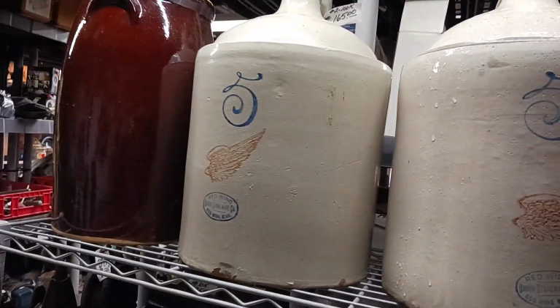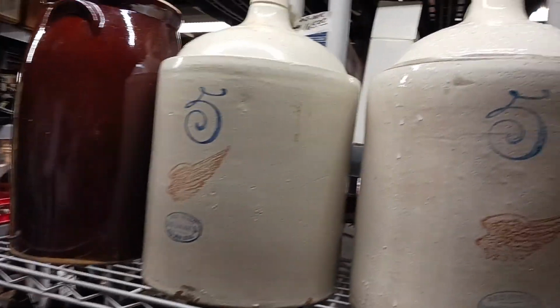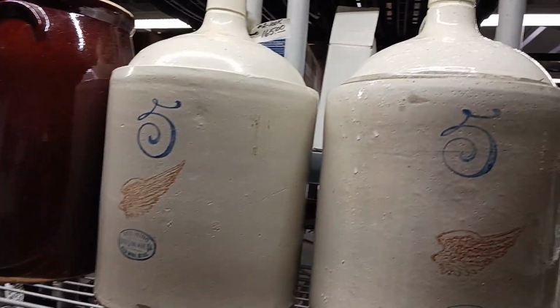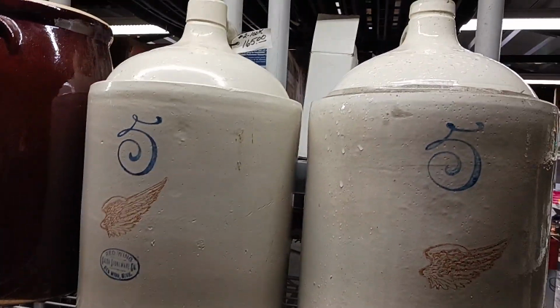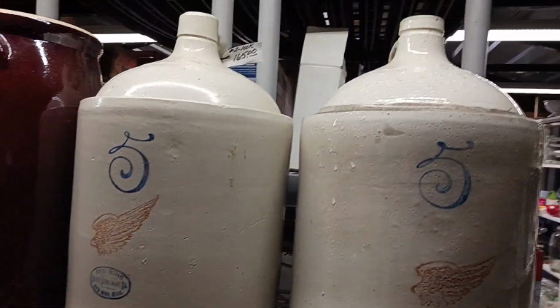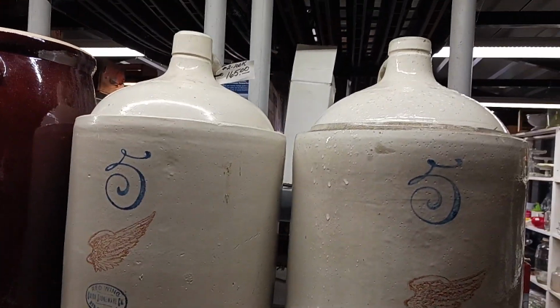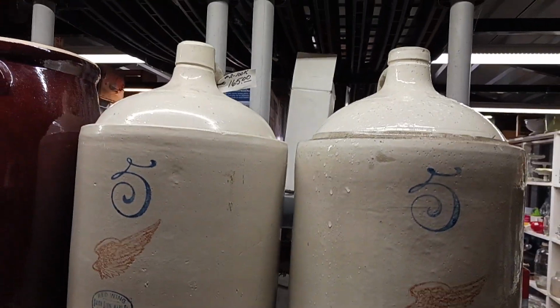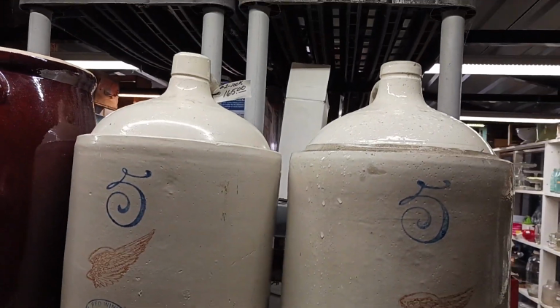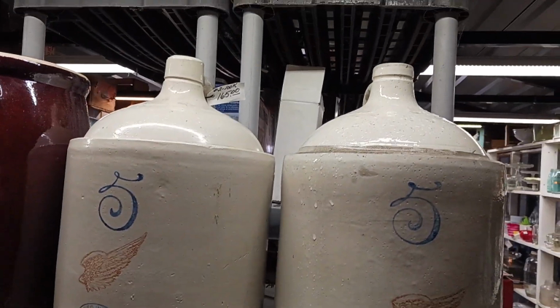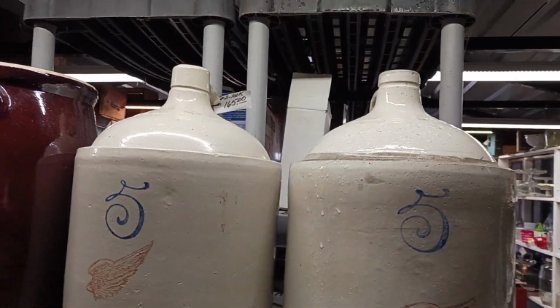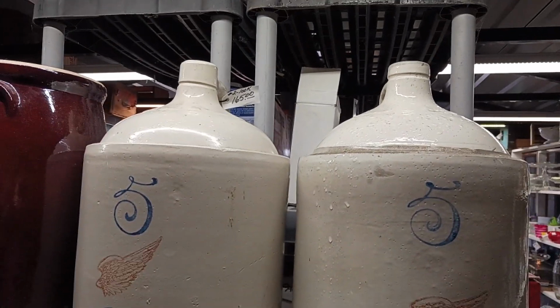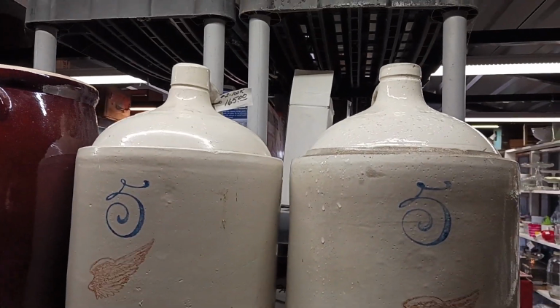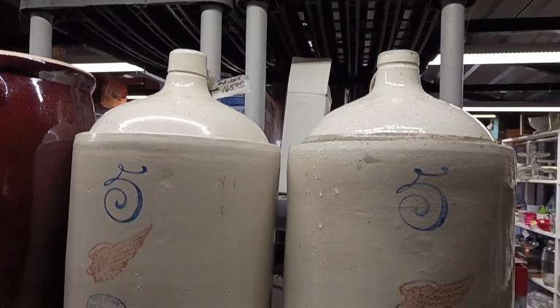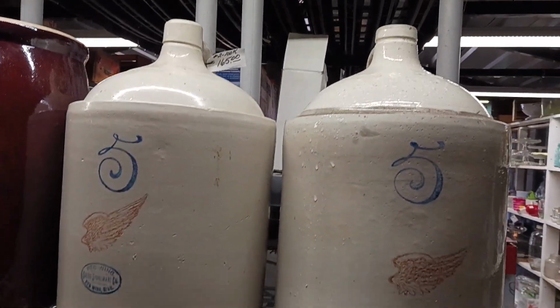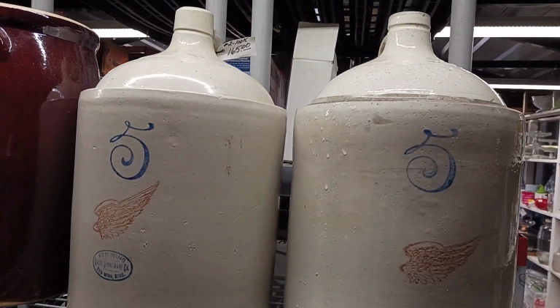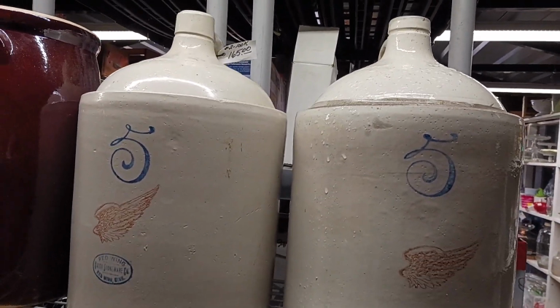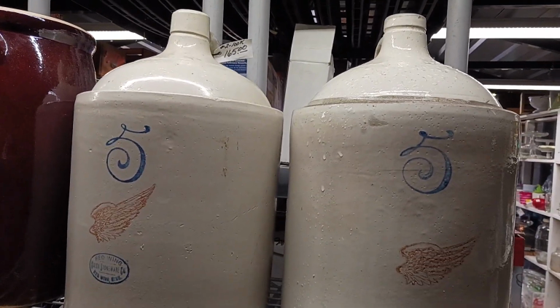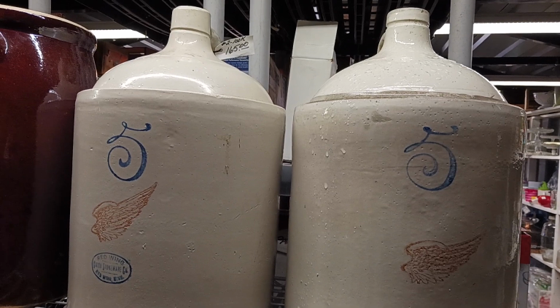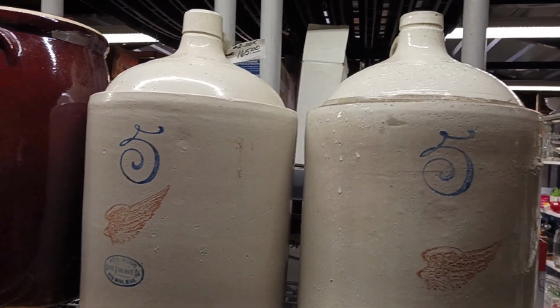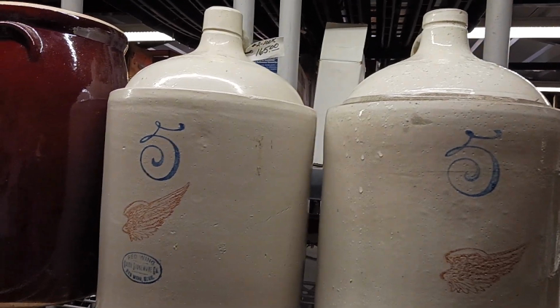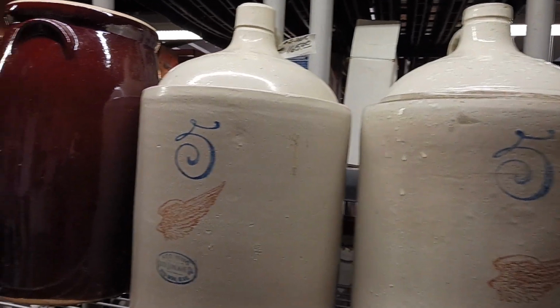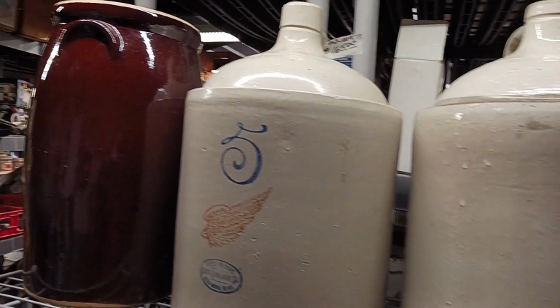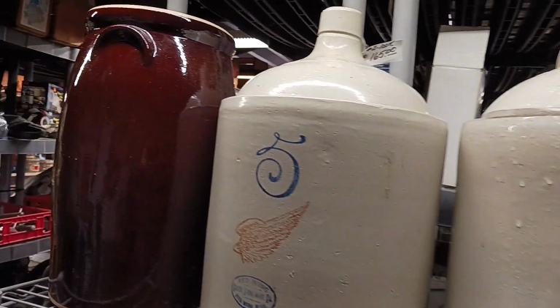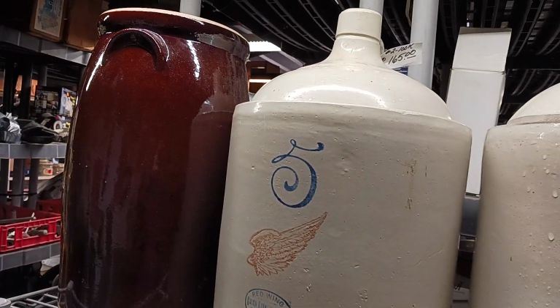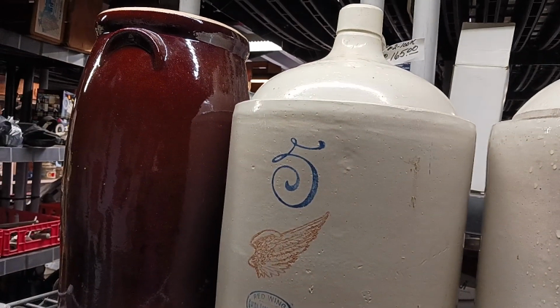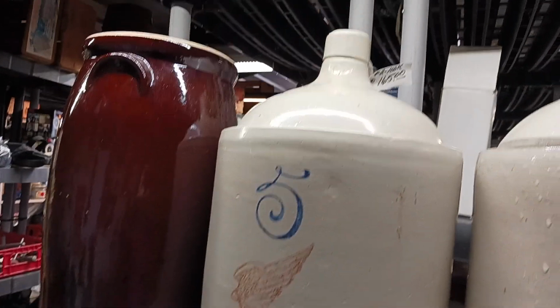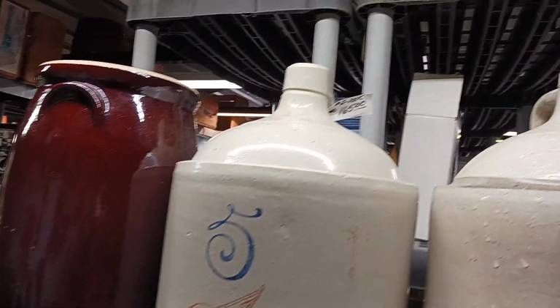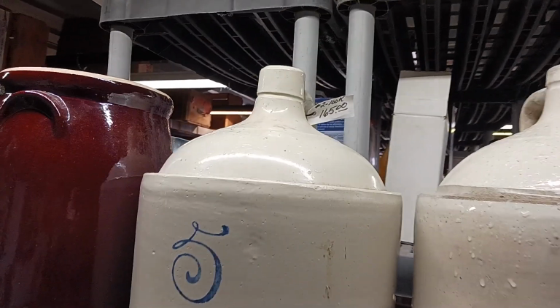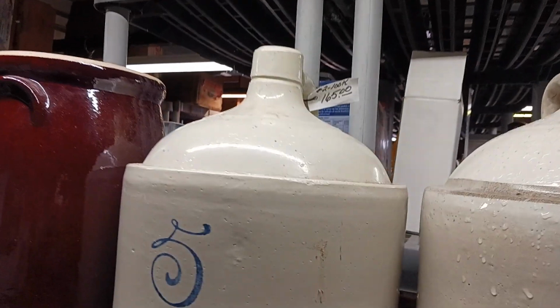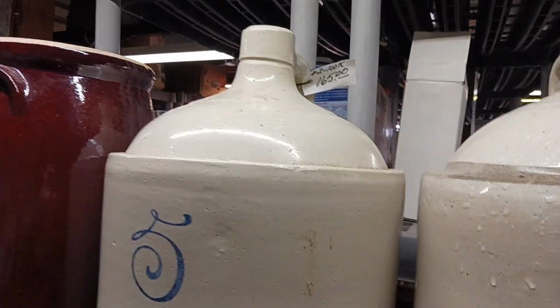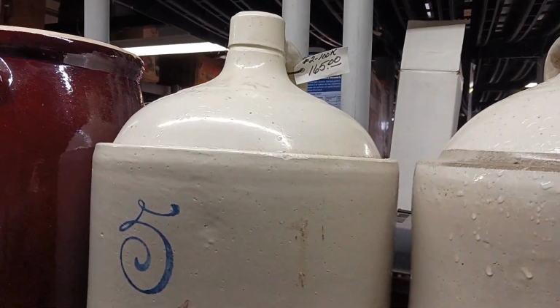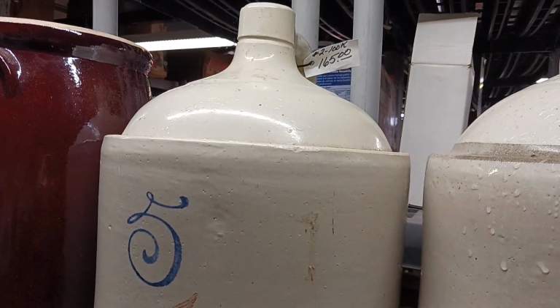I see the water dripping from the roof. Look at that — $165 bucks.